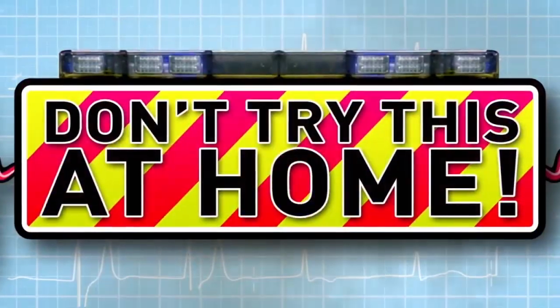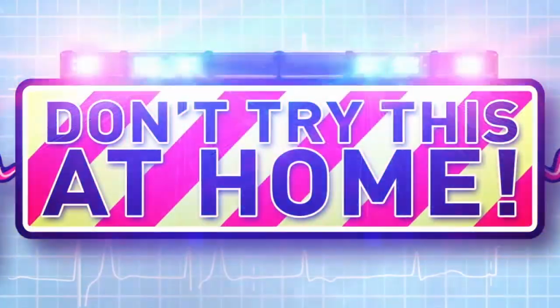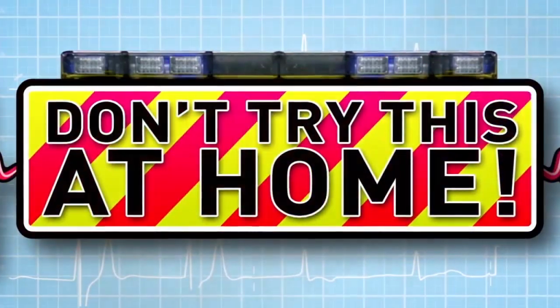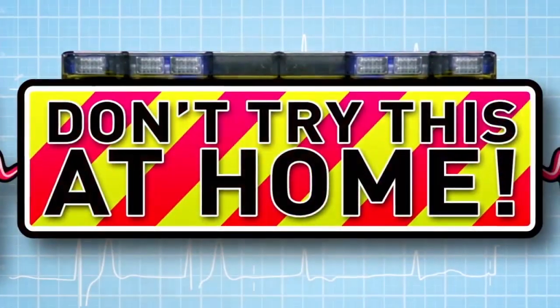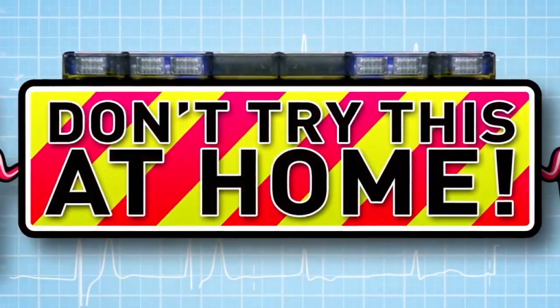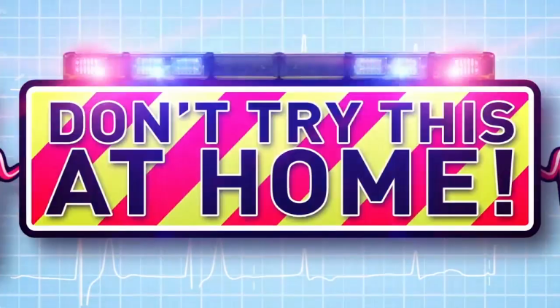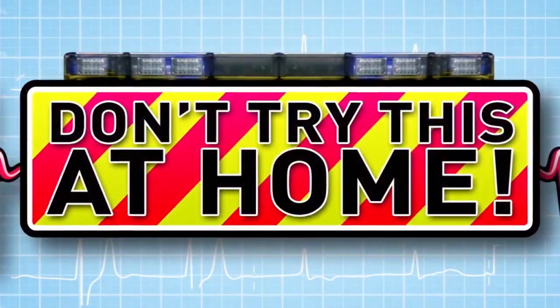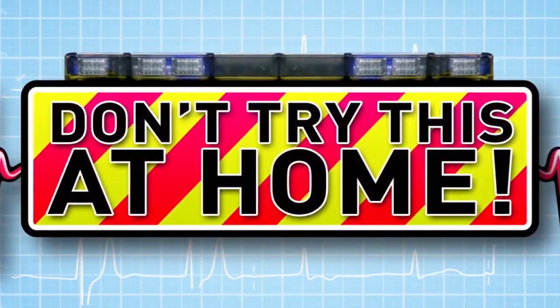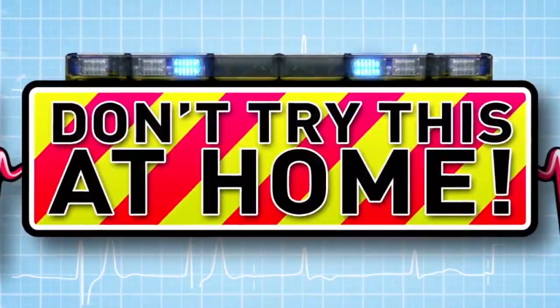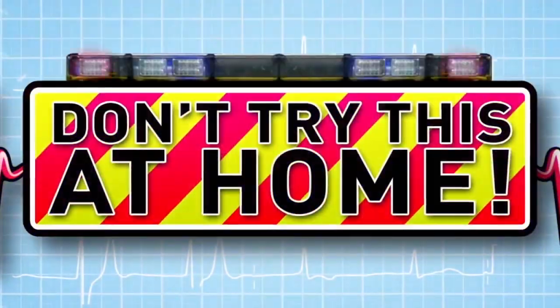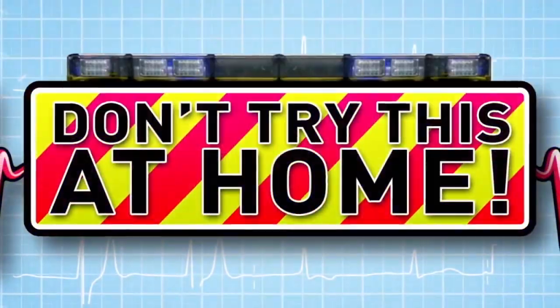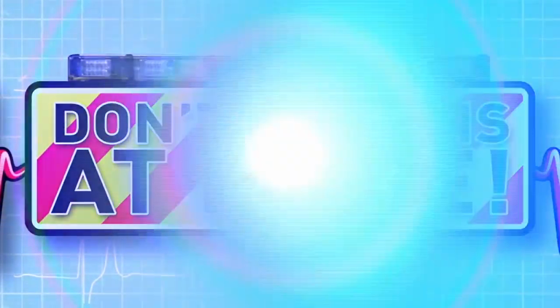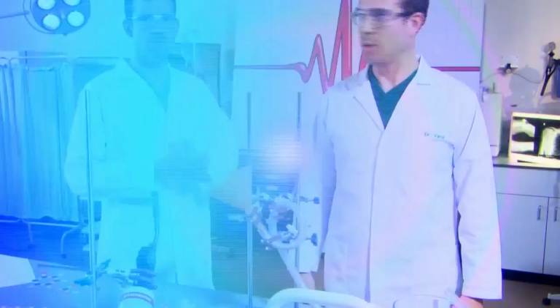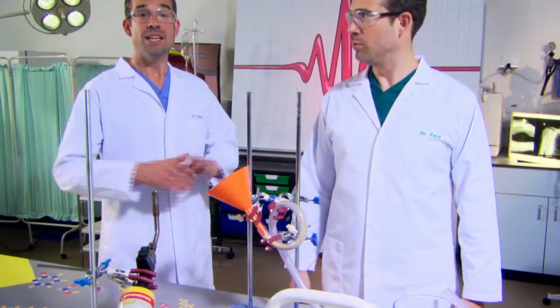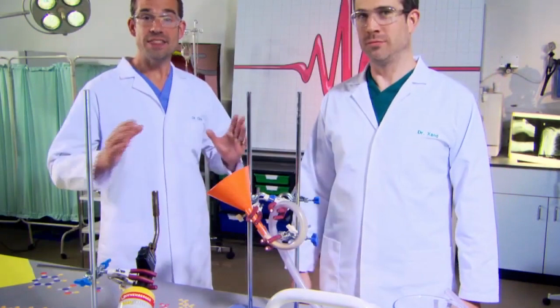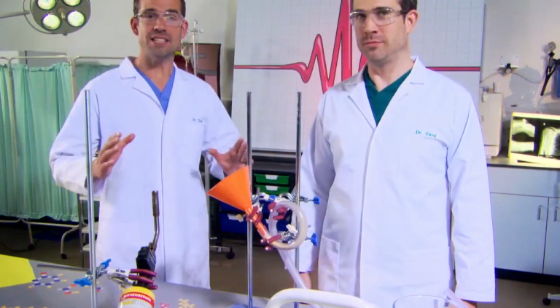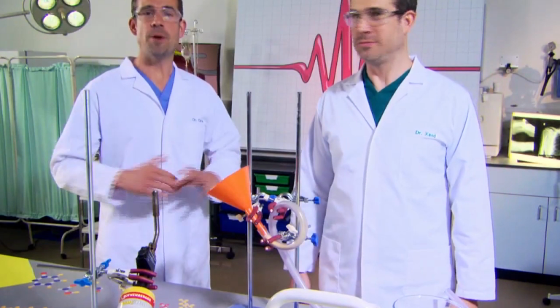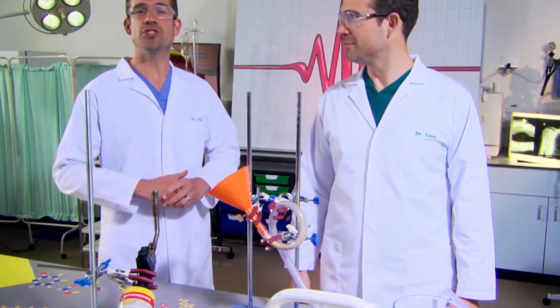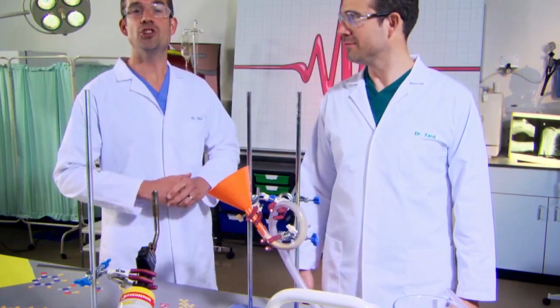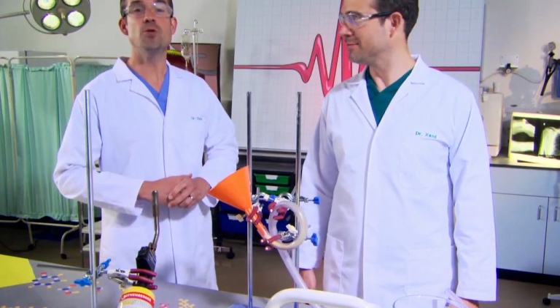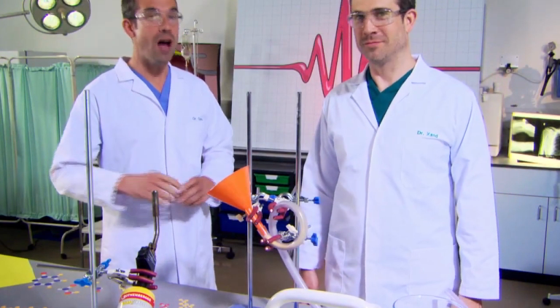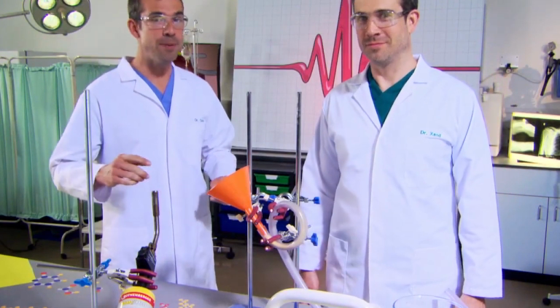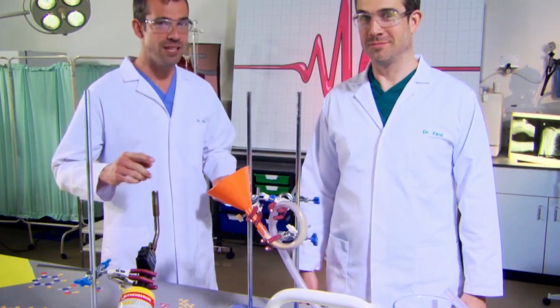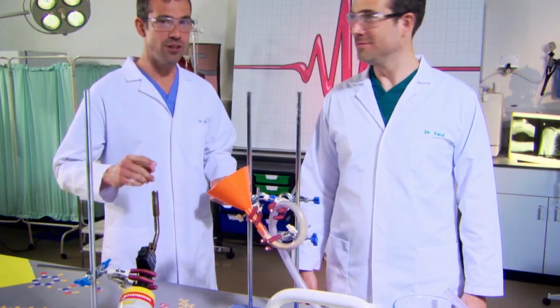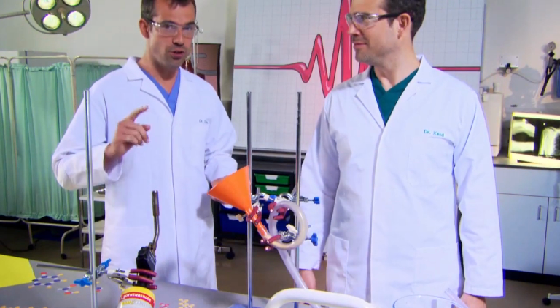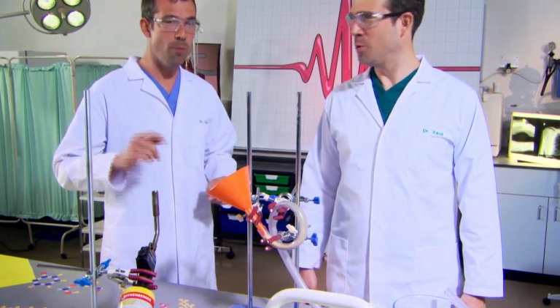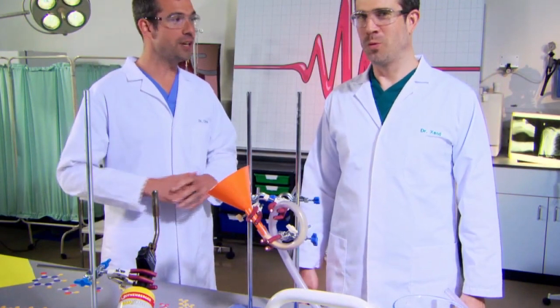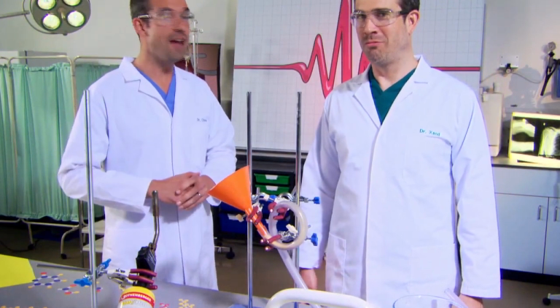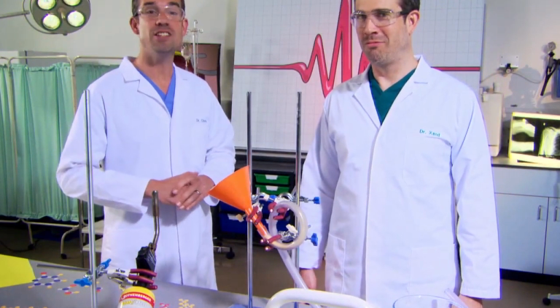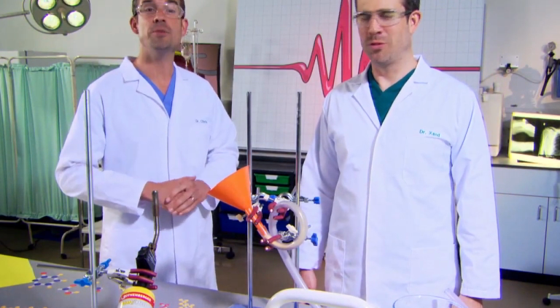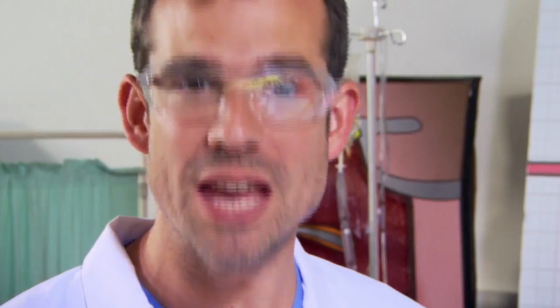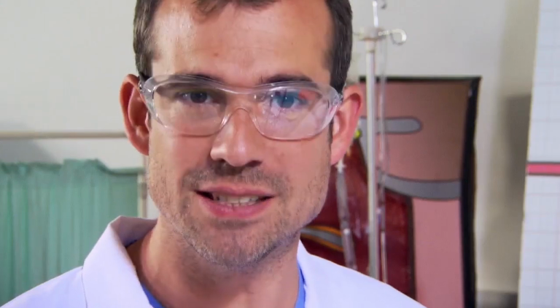Today, we're looking at how we power our bodies. This experiment is to show you what happens inside your body every time you eat.